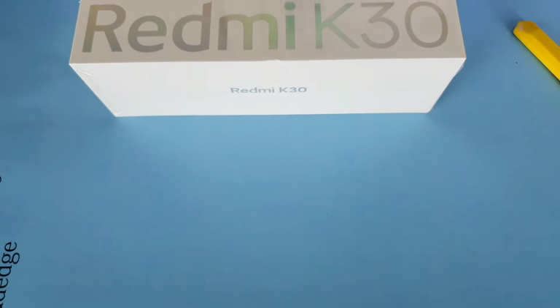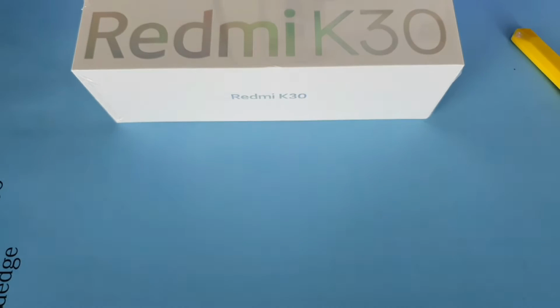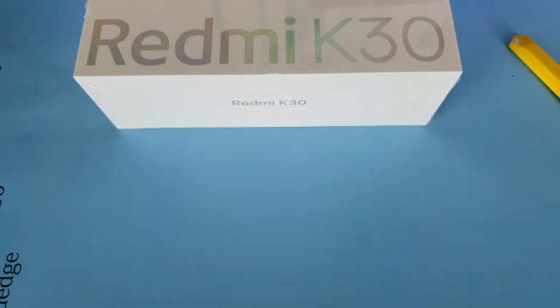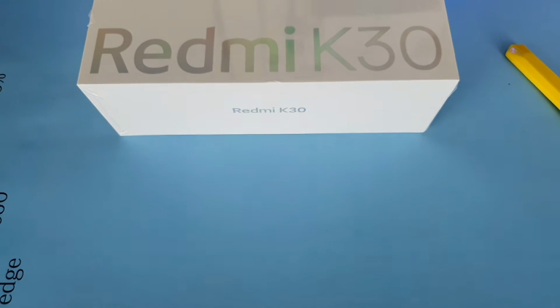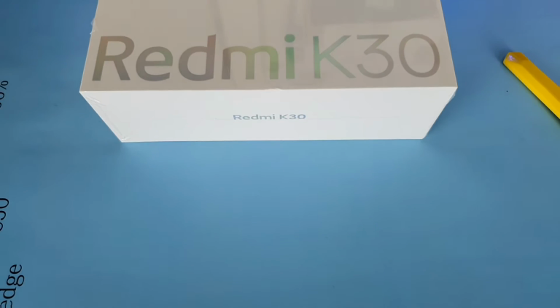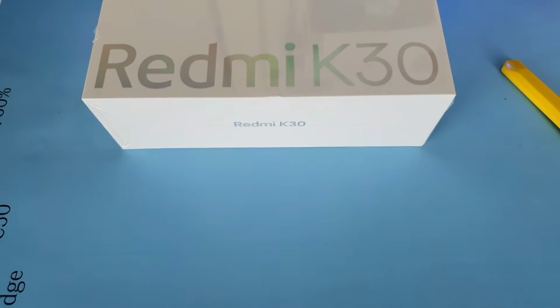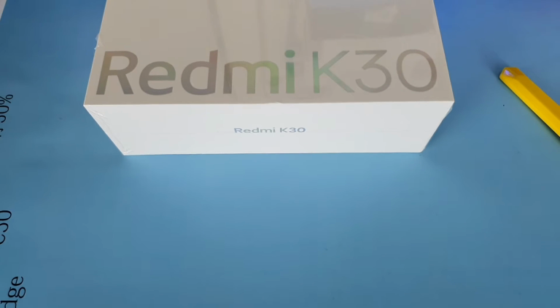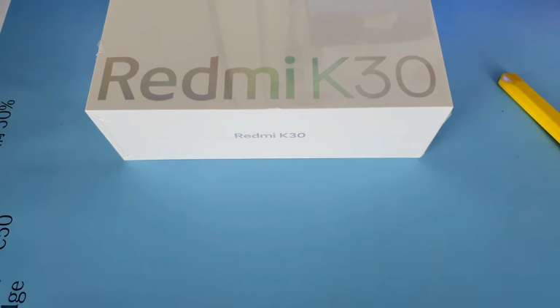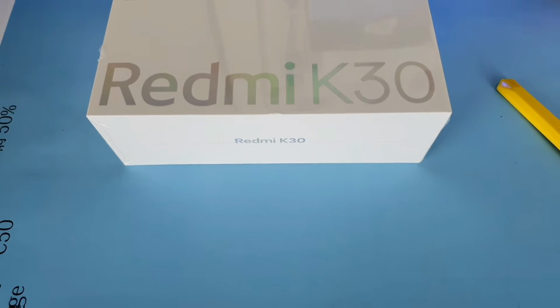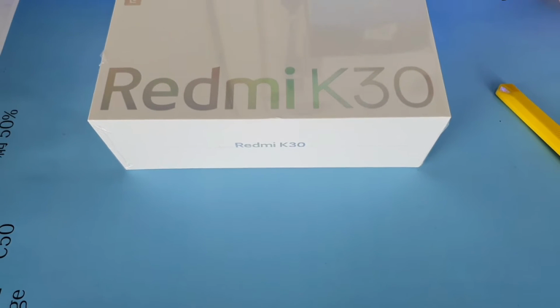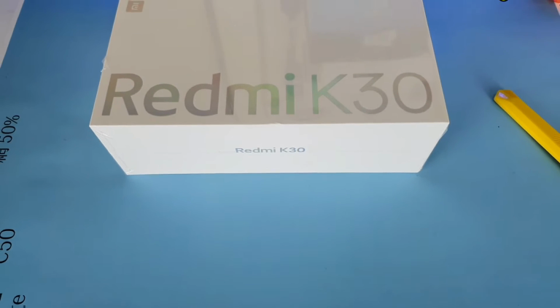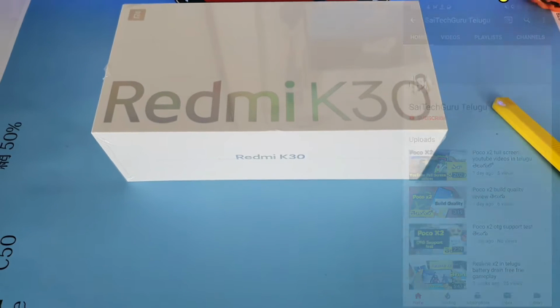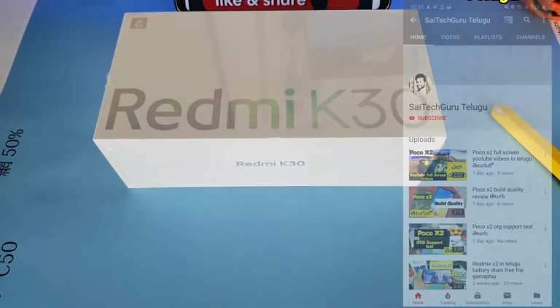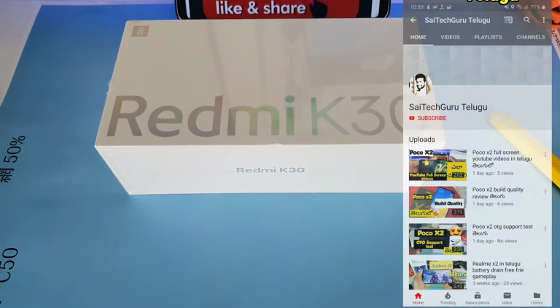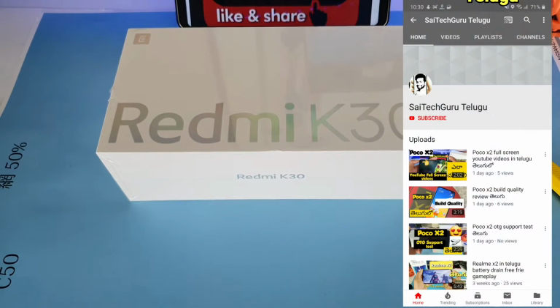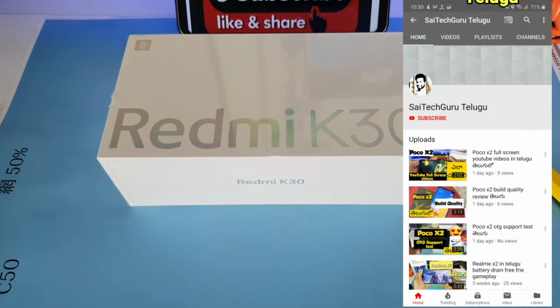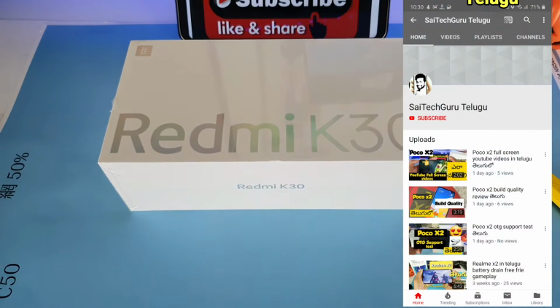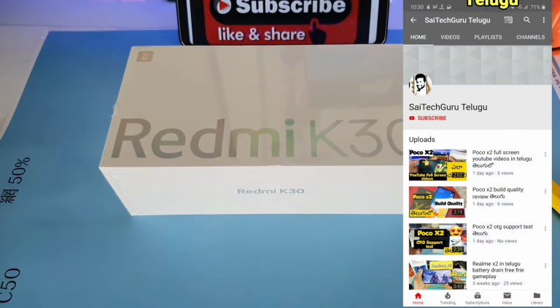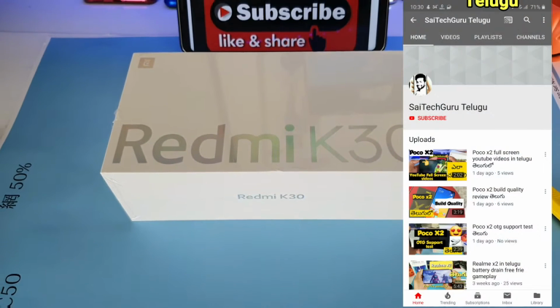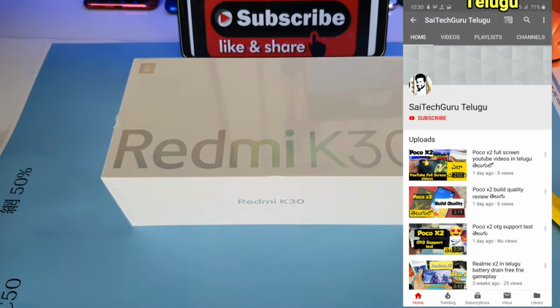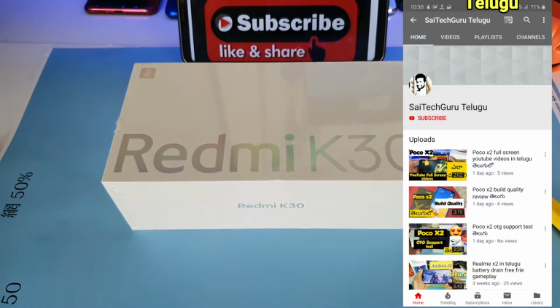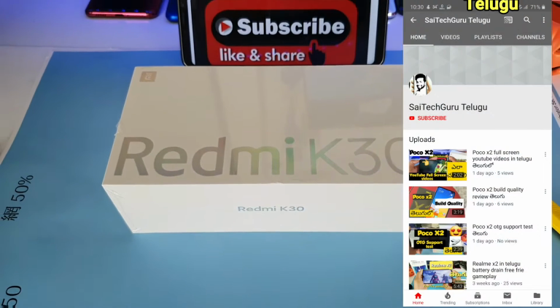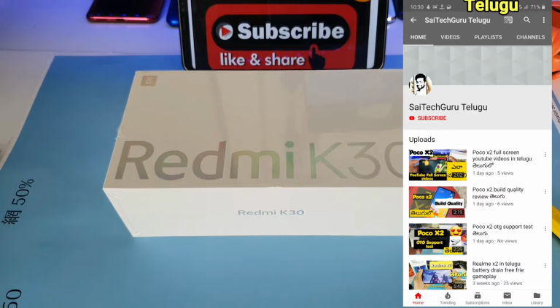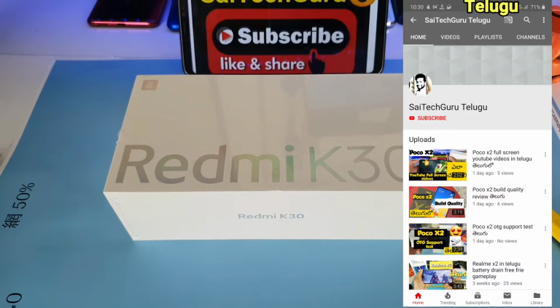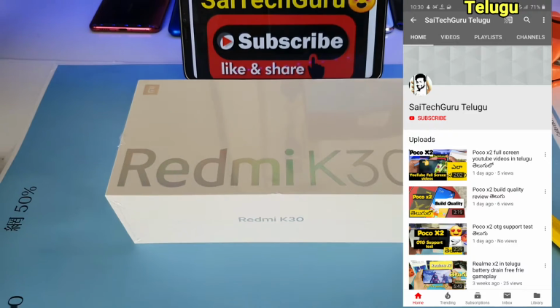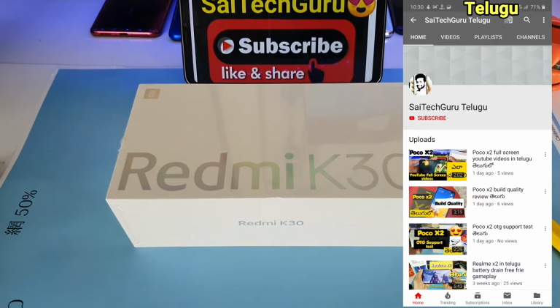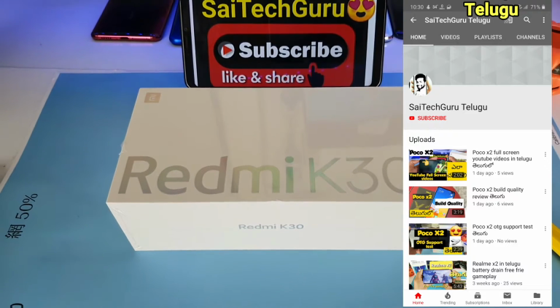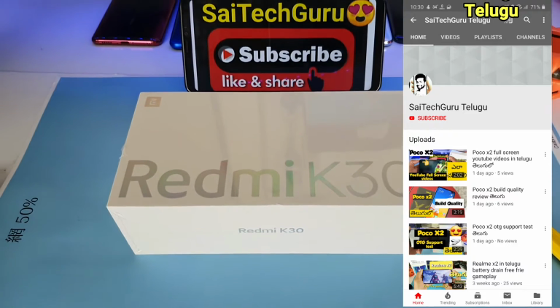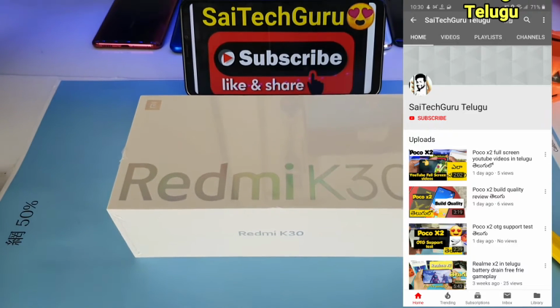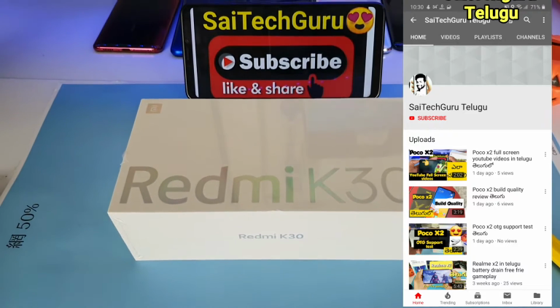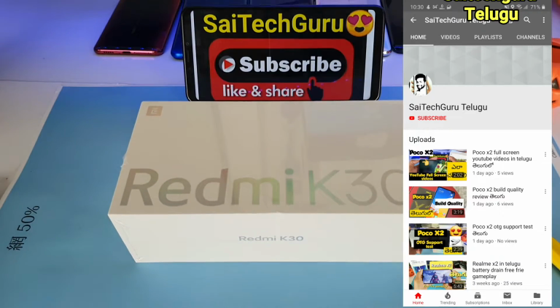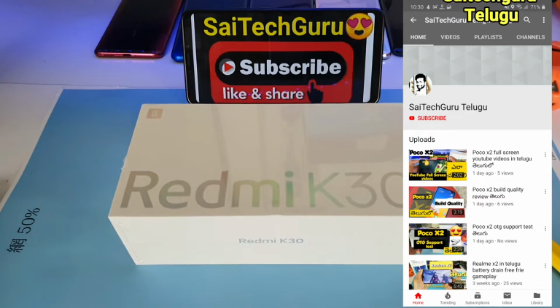Hi friends, my name is Sai Chitanya. Welcome to SciTech Guru Telego. In this video, I am unboxing a Poco X2.